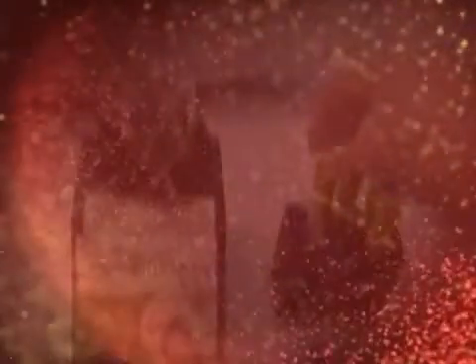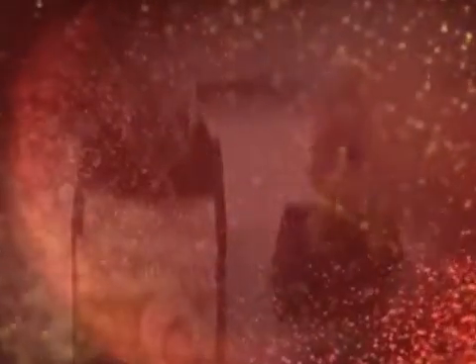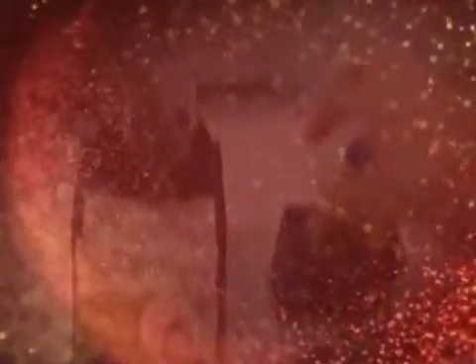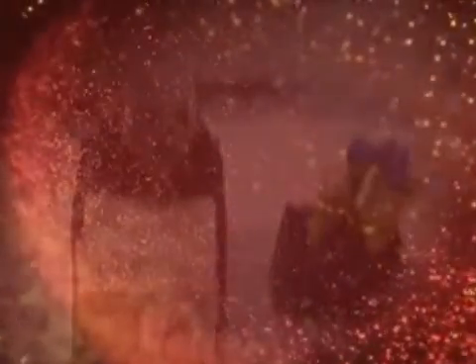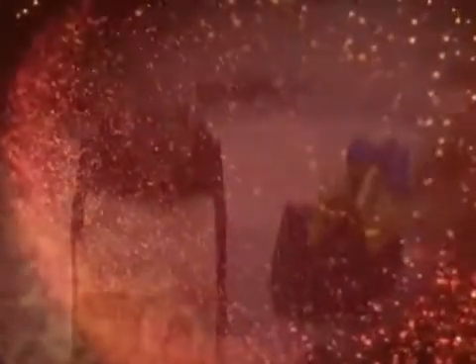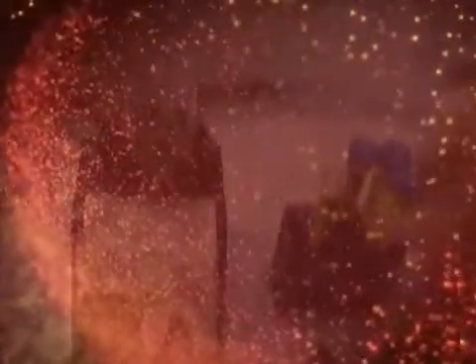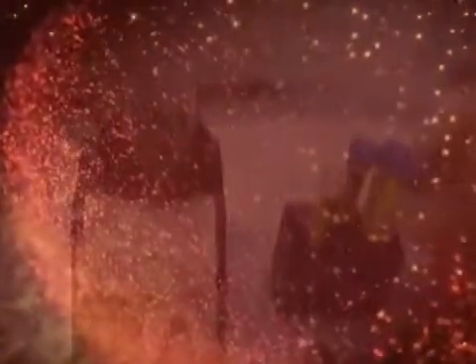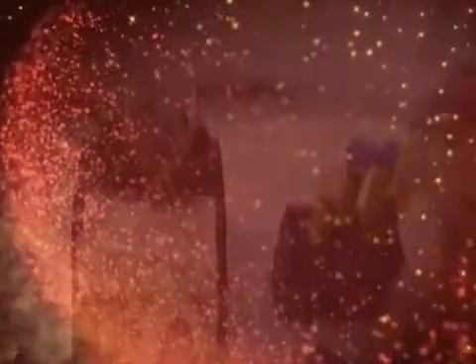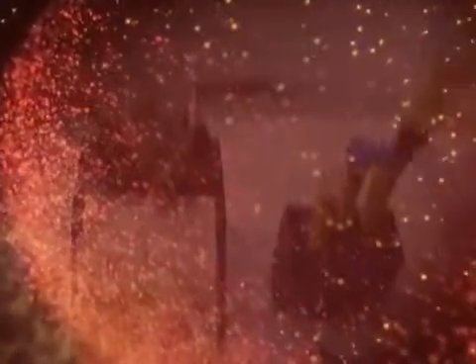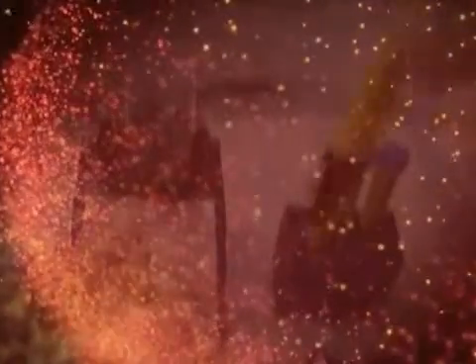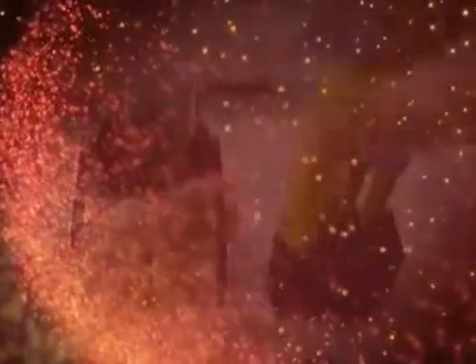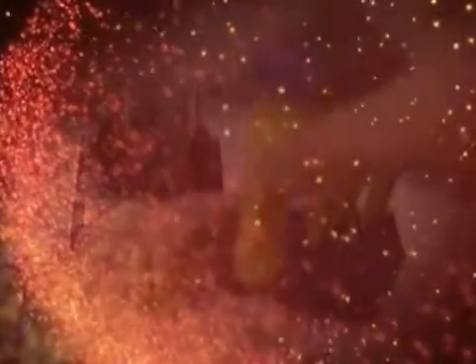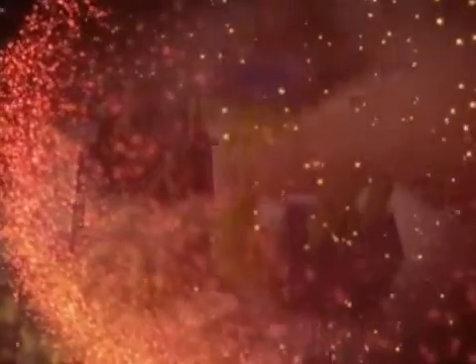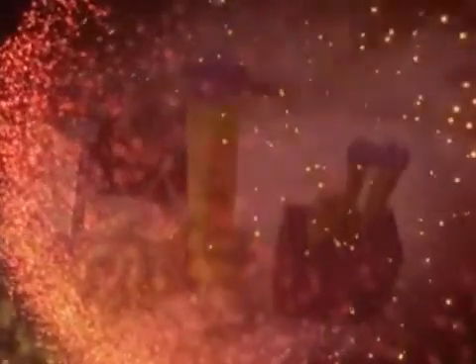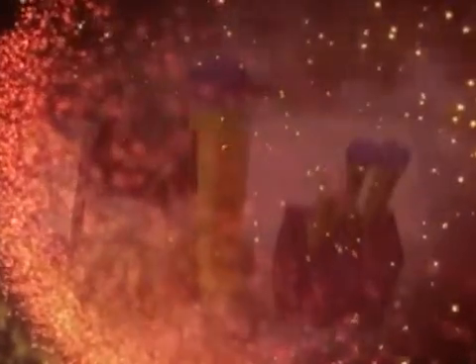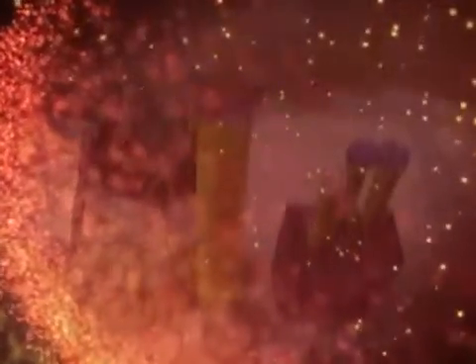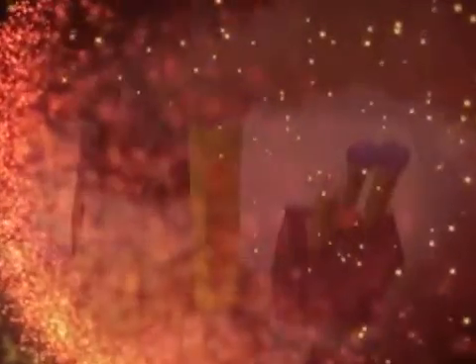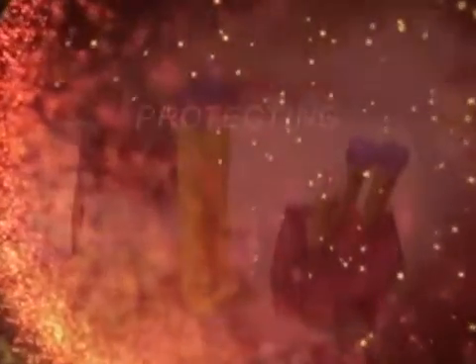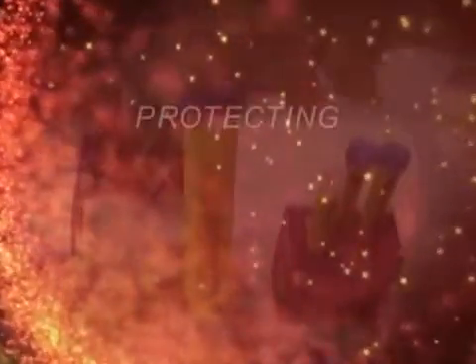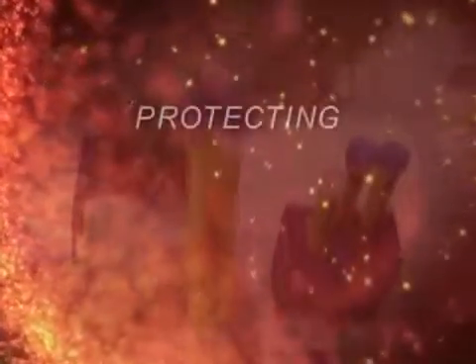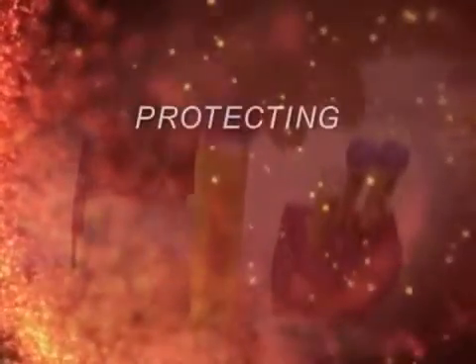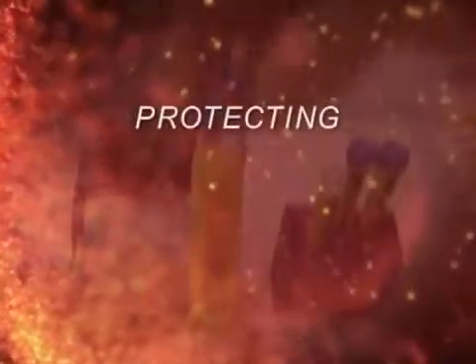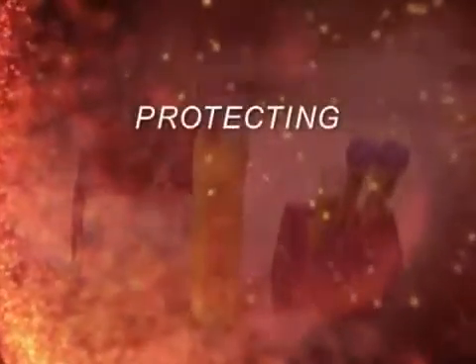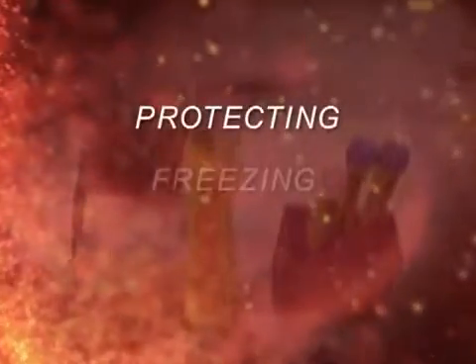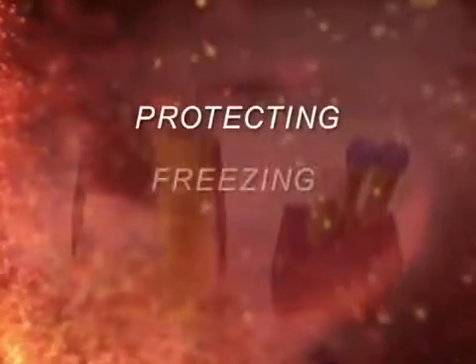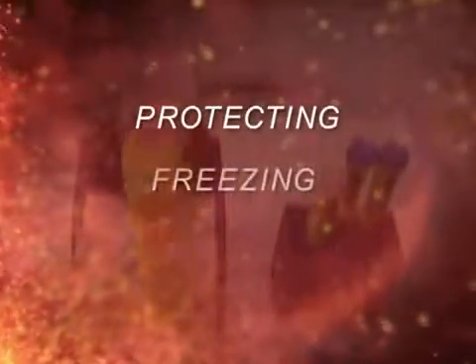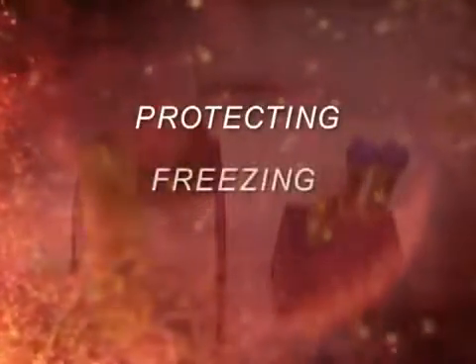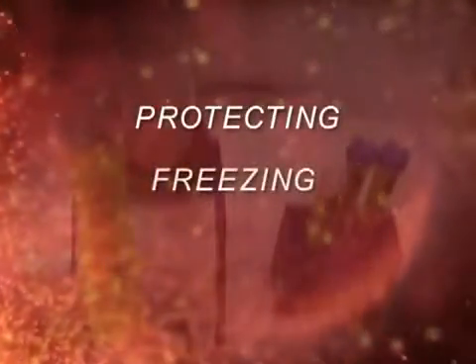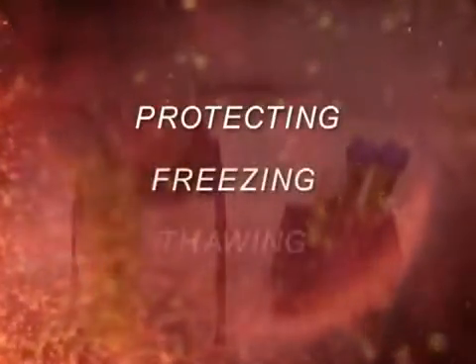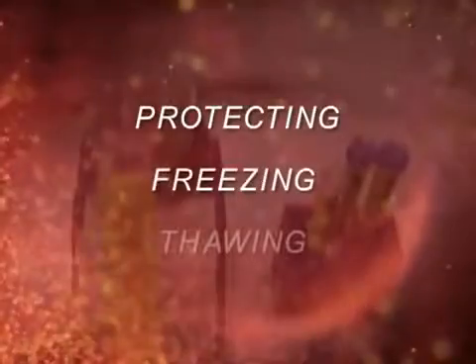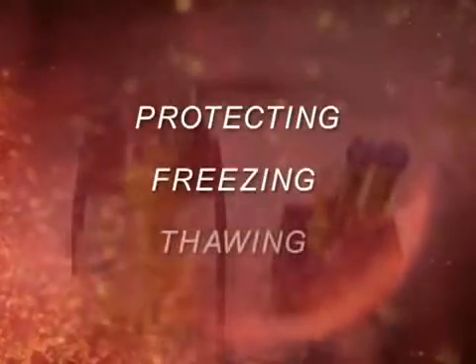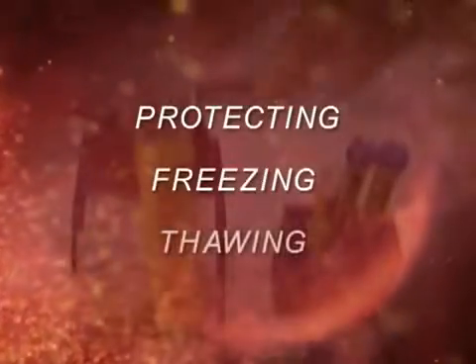Droplet freezing can be divided into three main stages: protecting, freezing, and thawing.